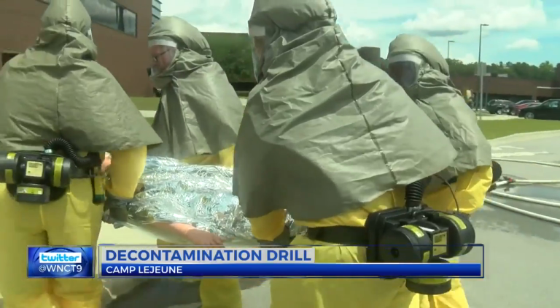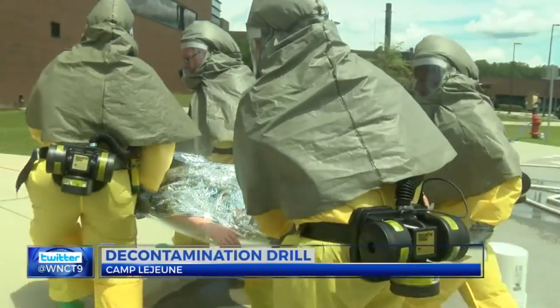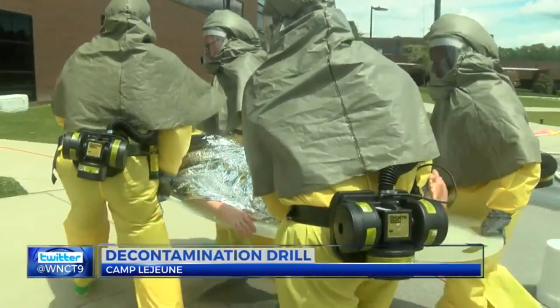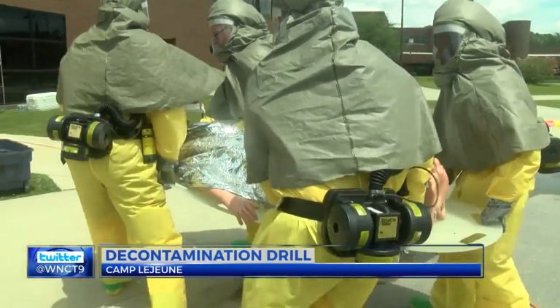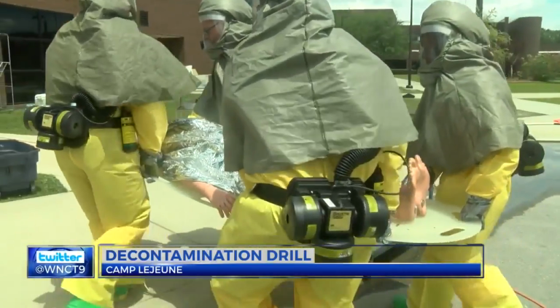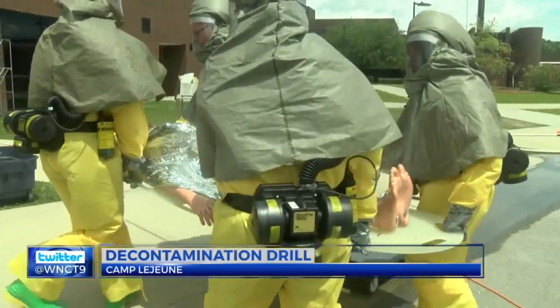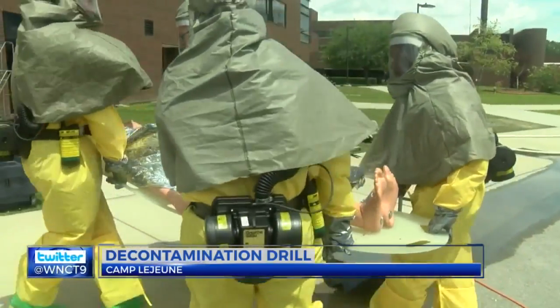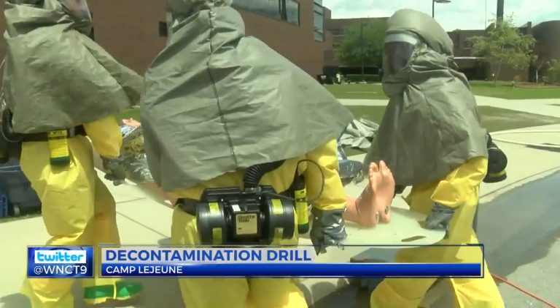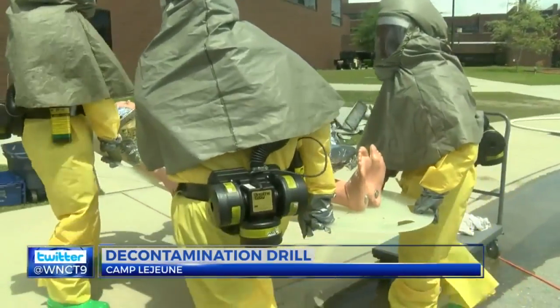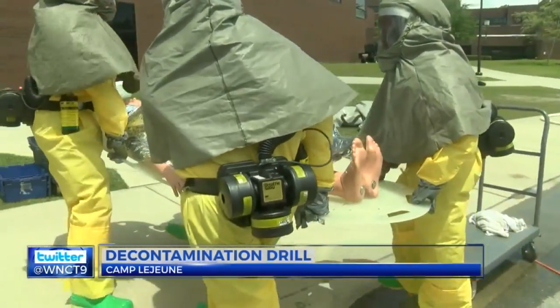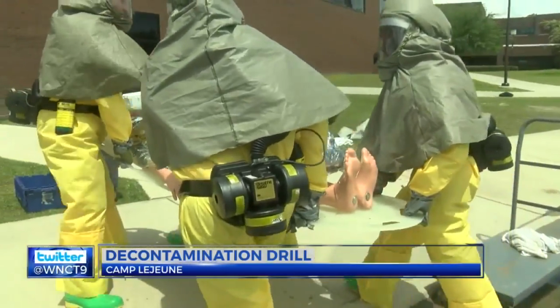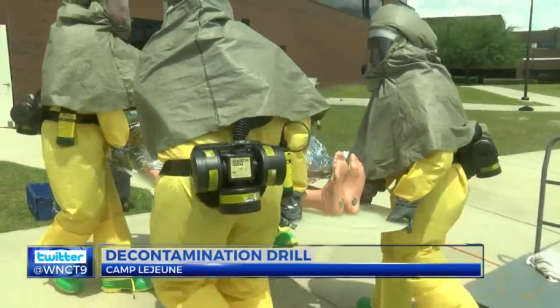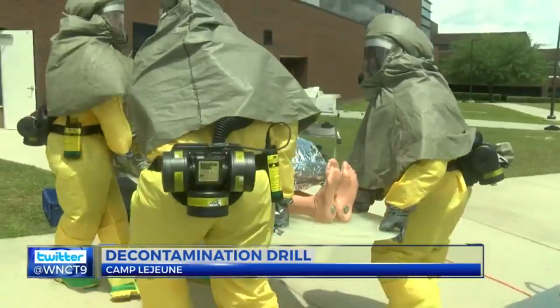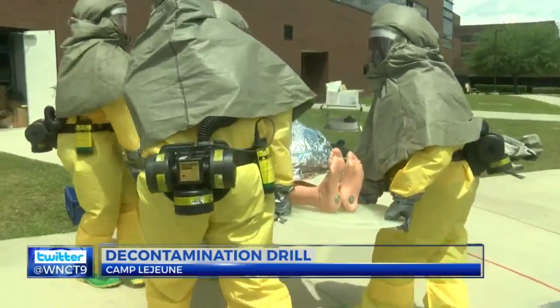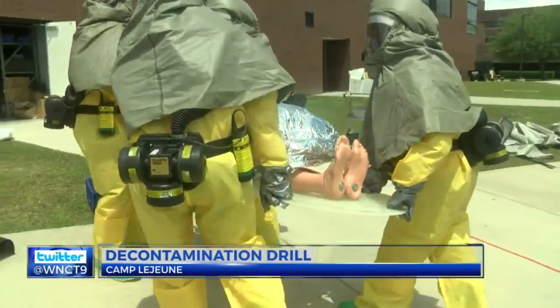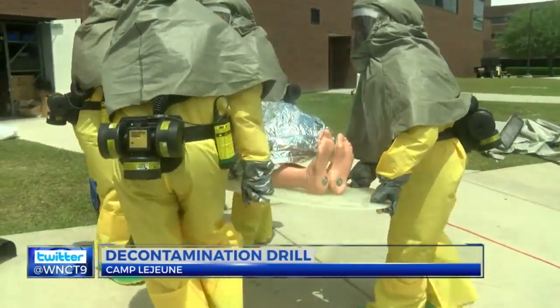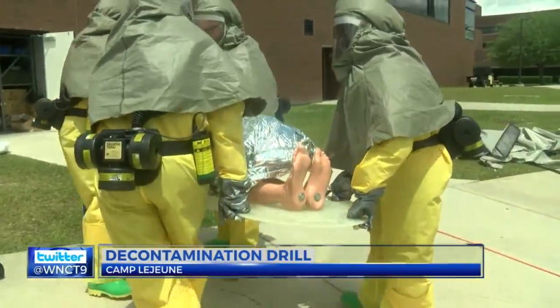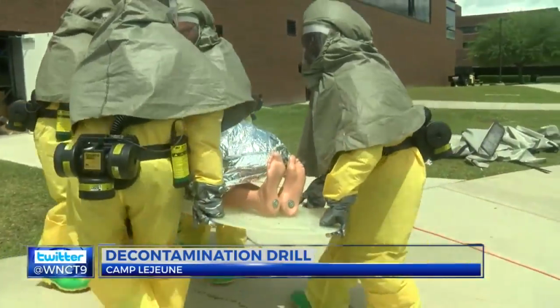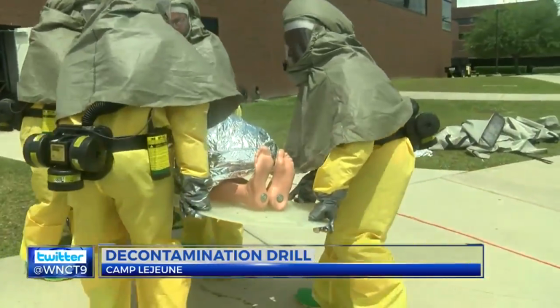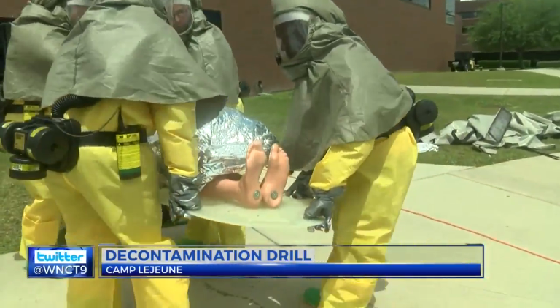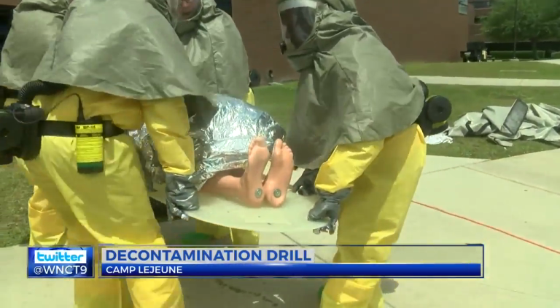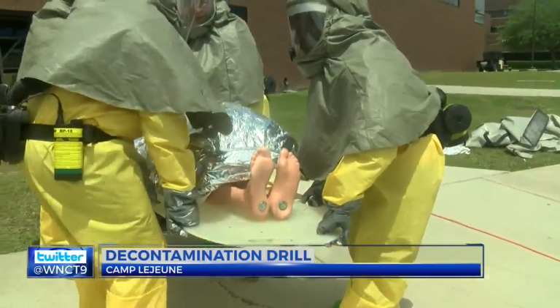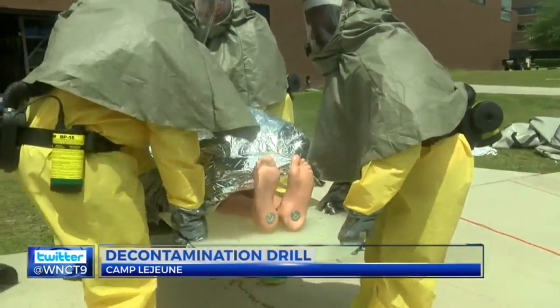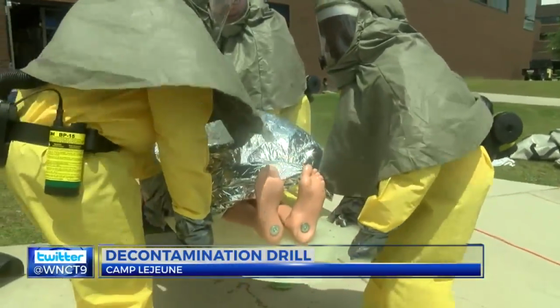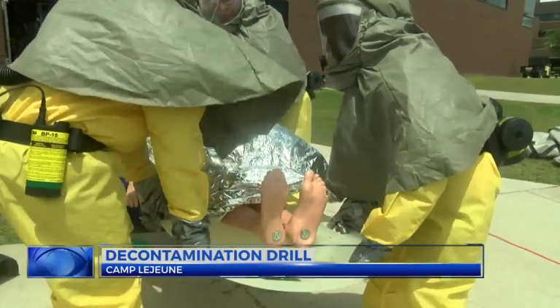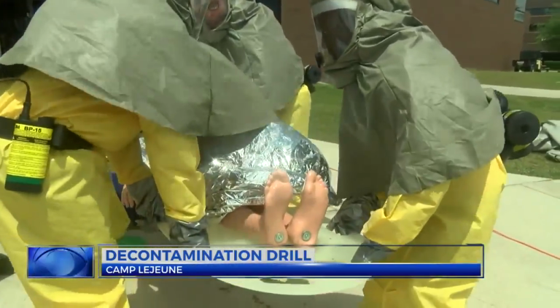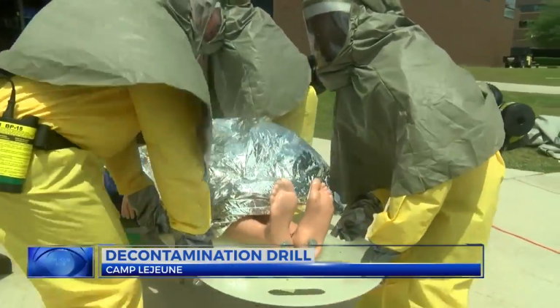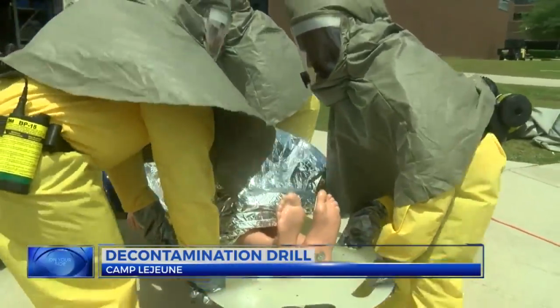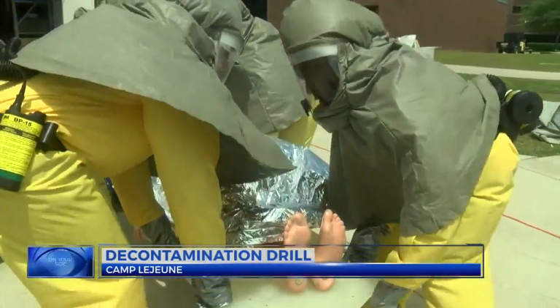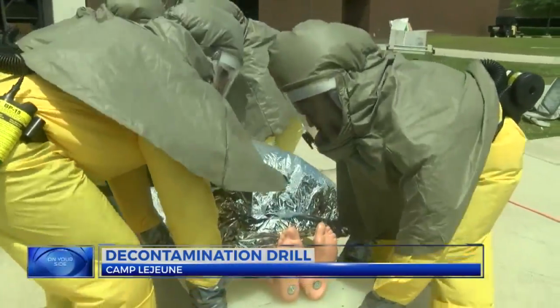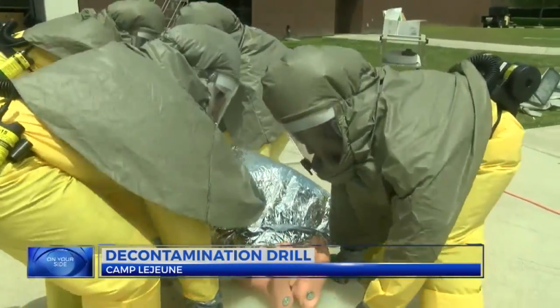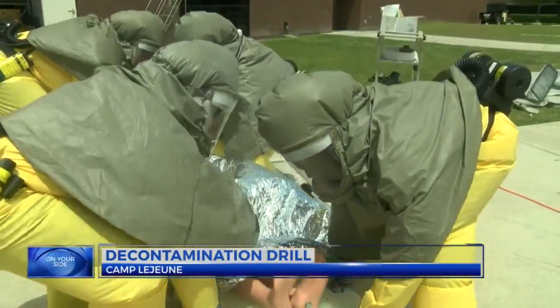About 100 Corpsmen are trained in decontamination techniques. The drill is held twice a year.